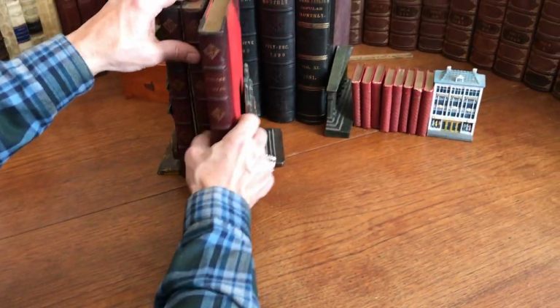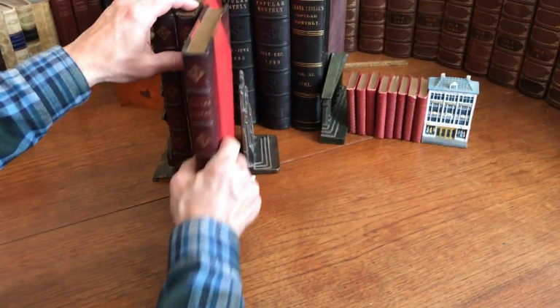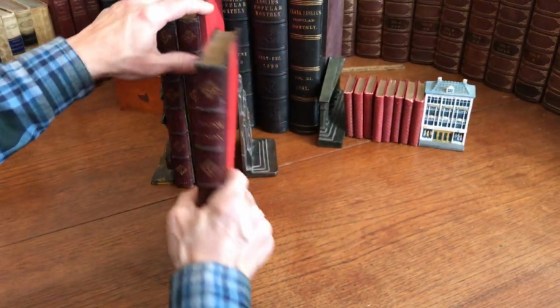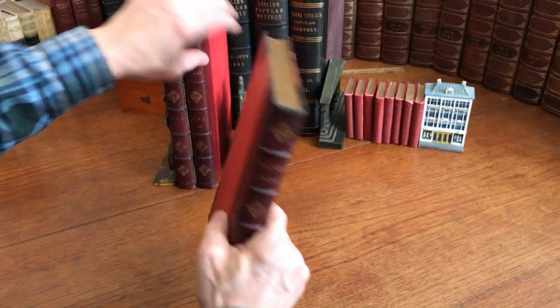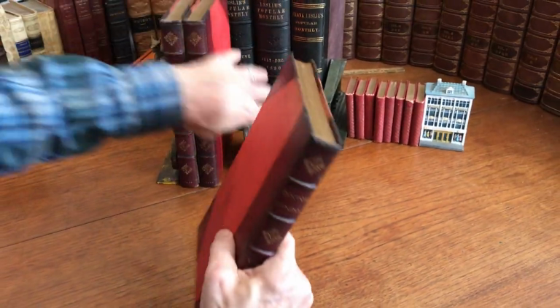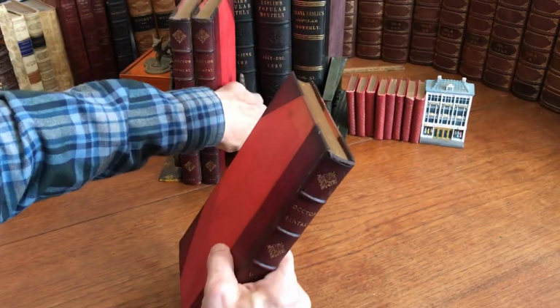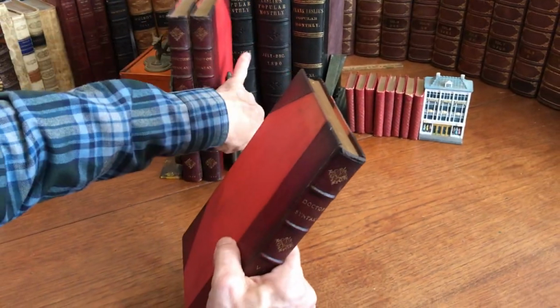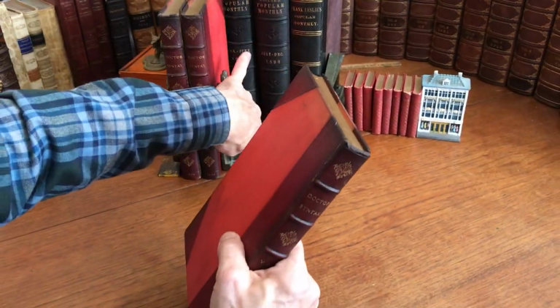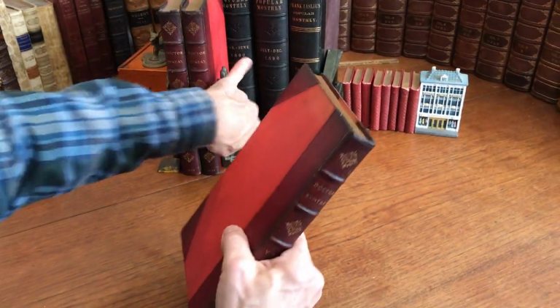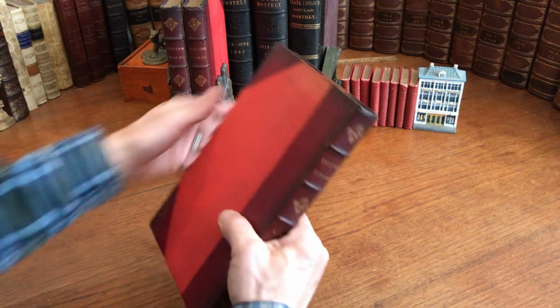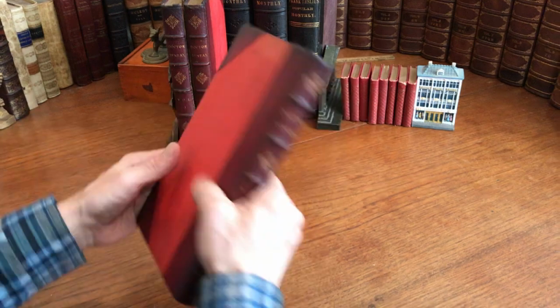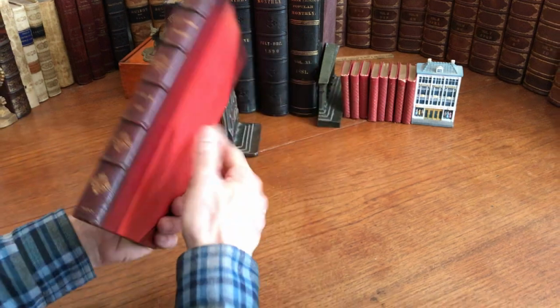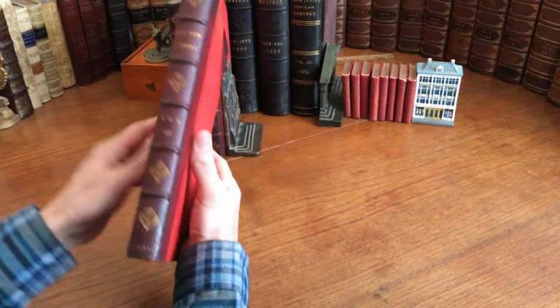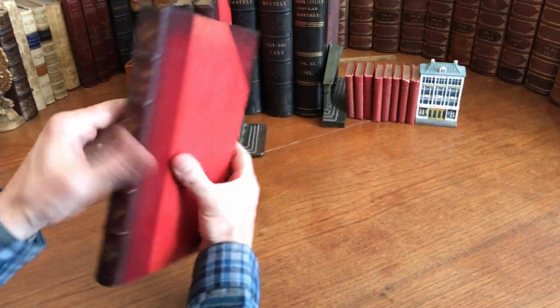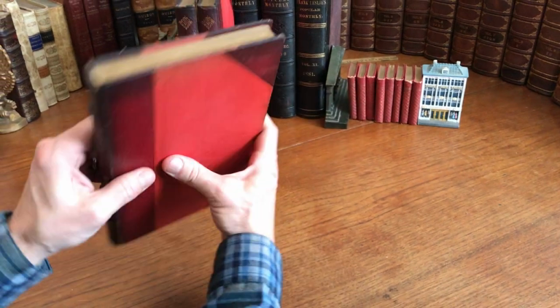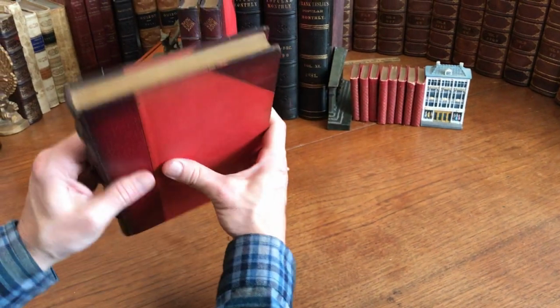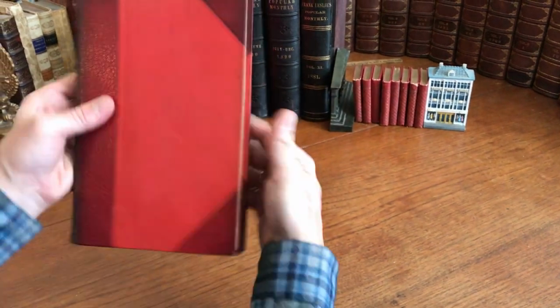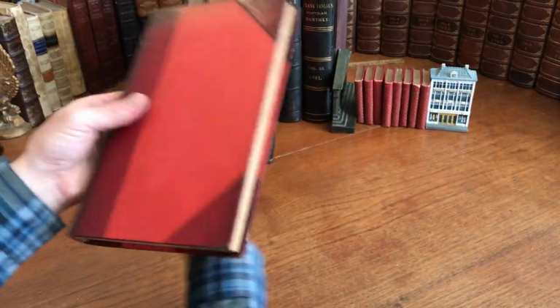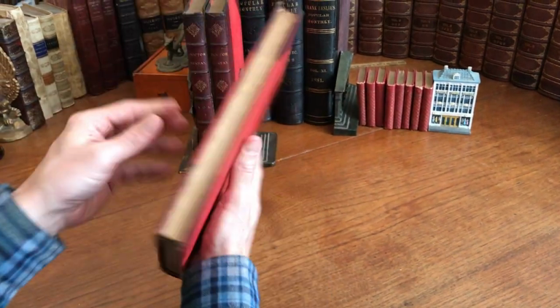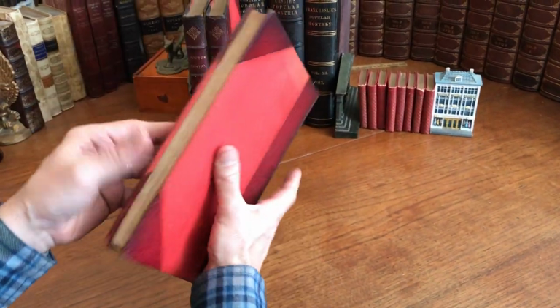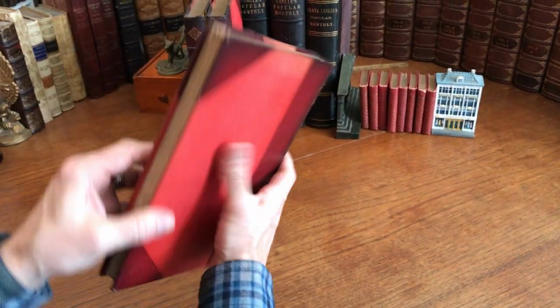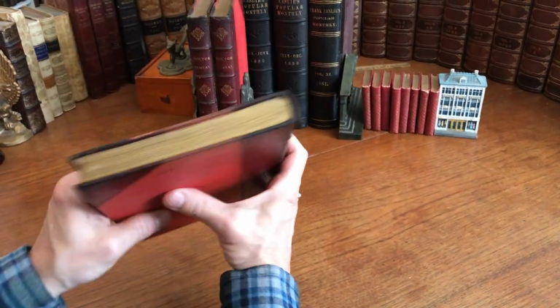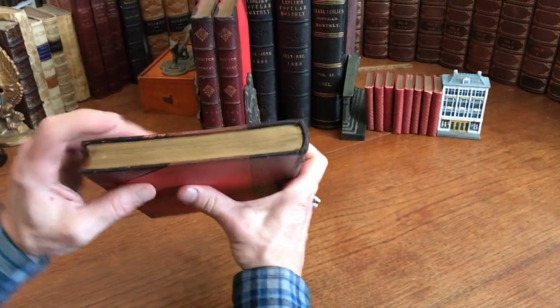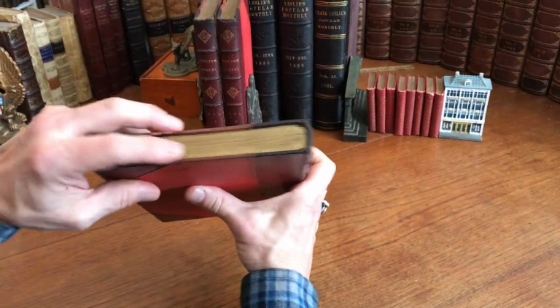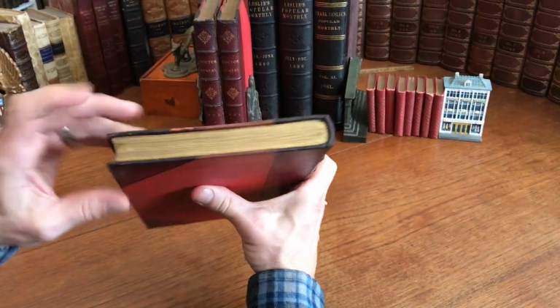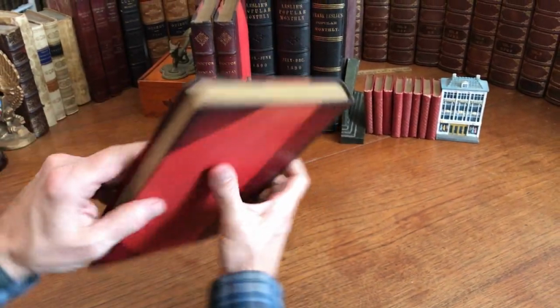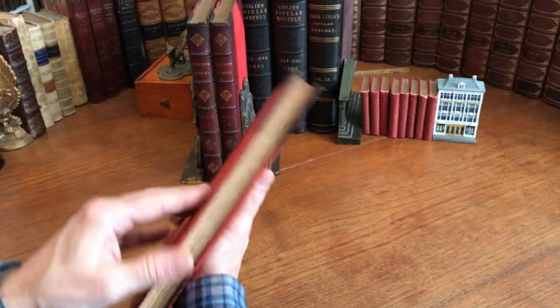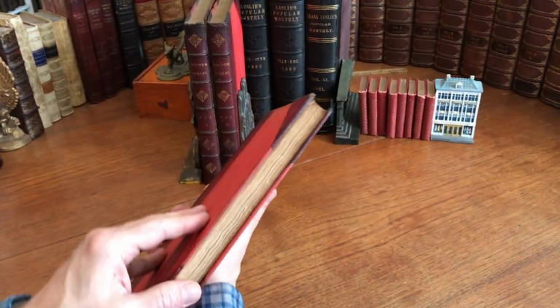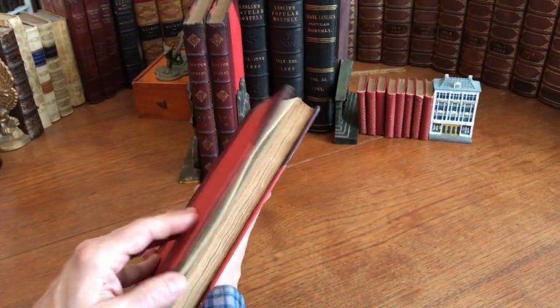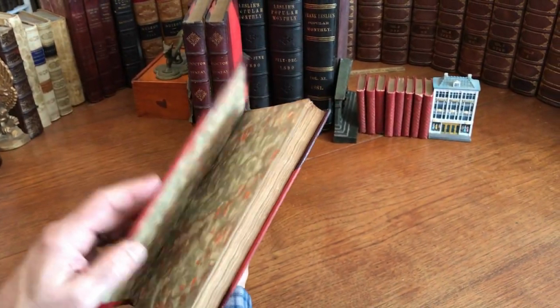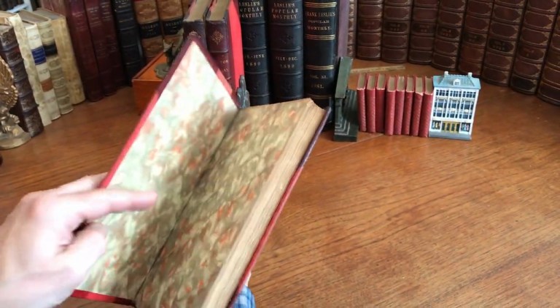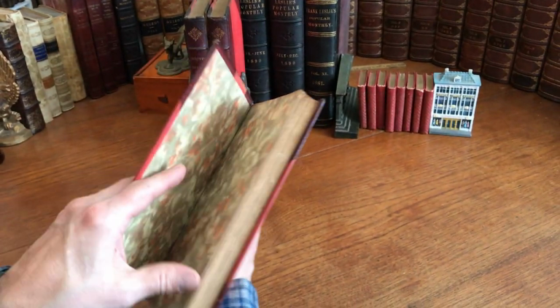And here is the final volume. The top edge on all the volumes is gilt.